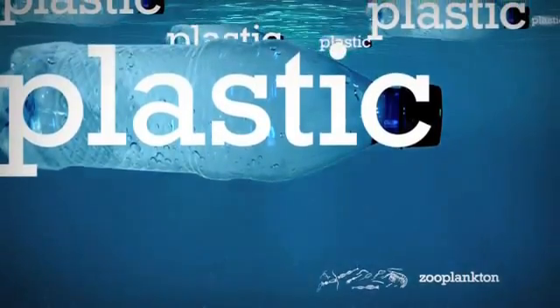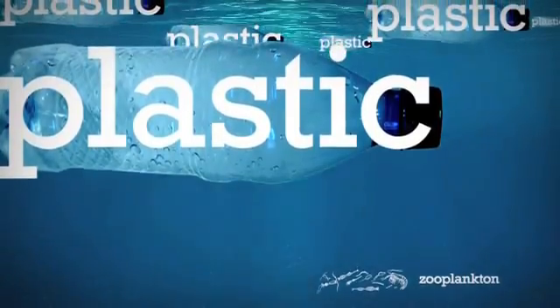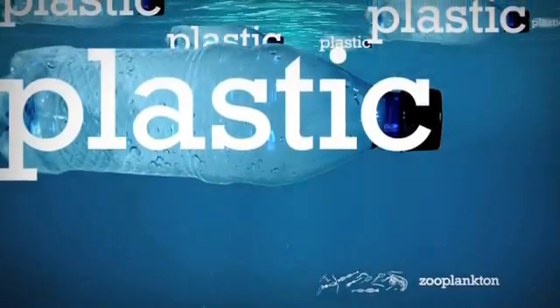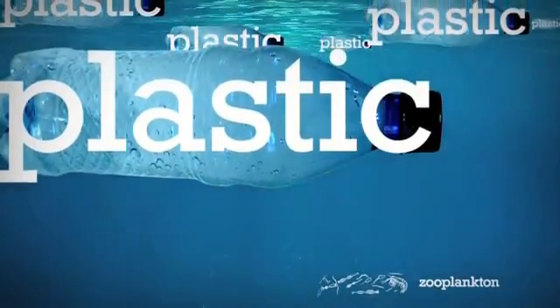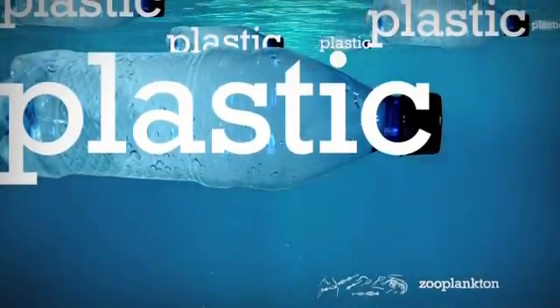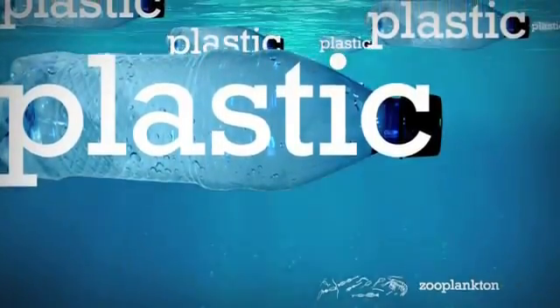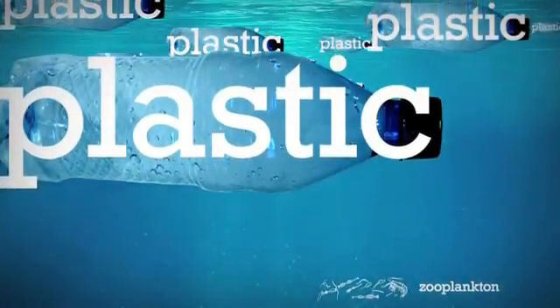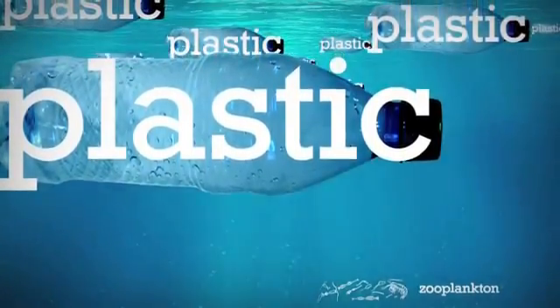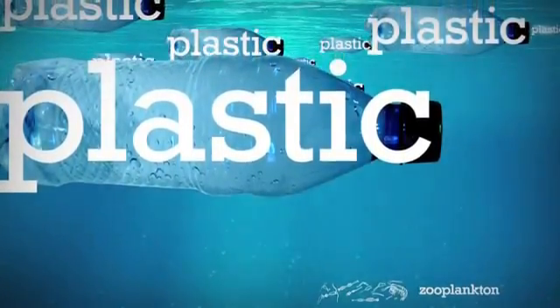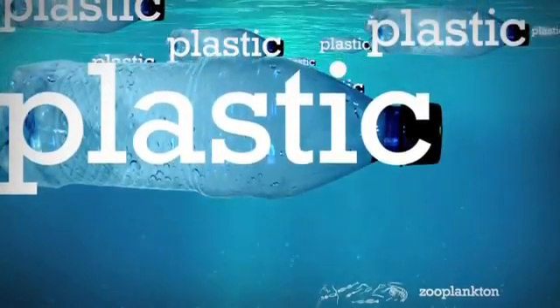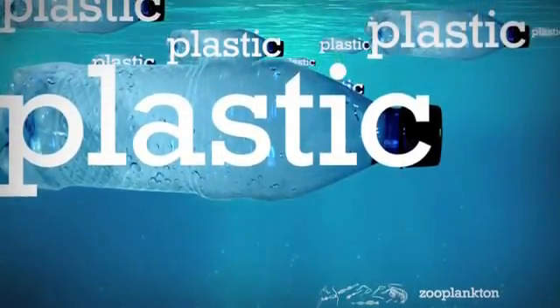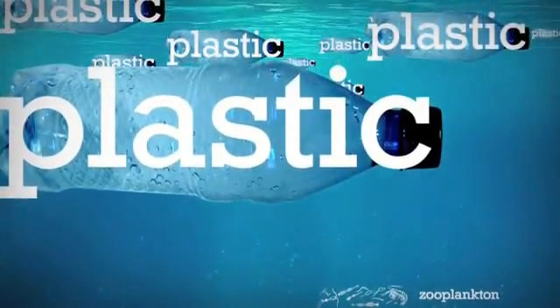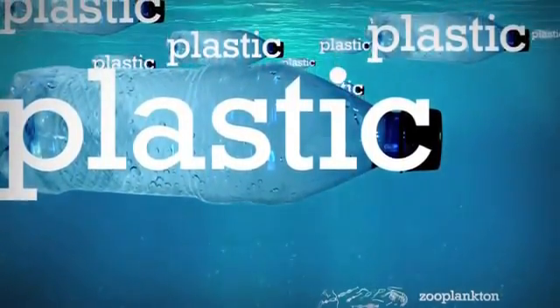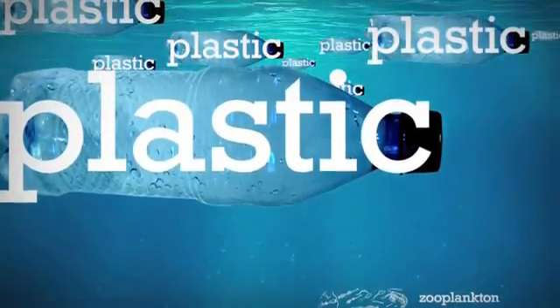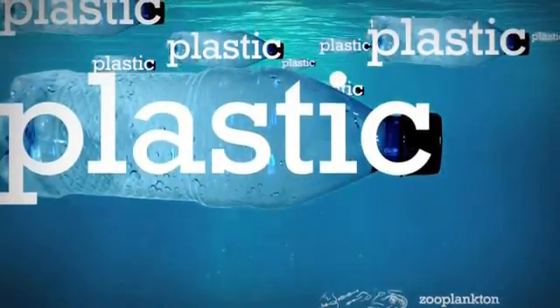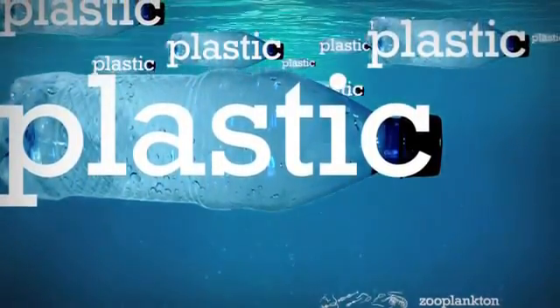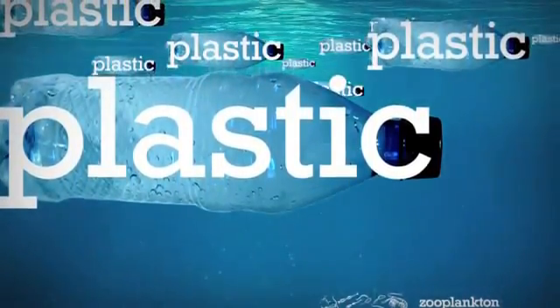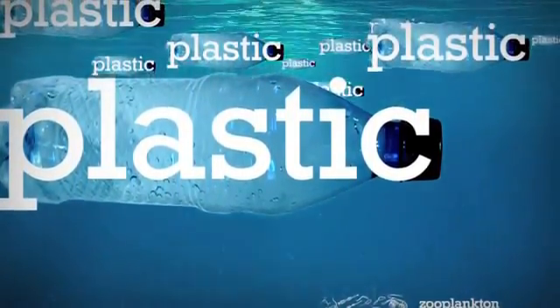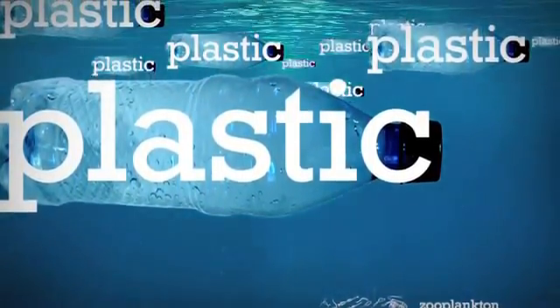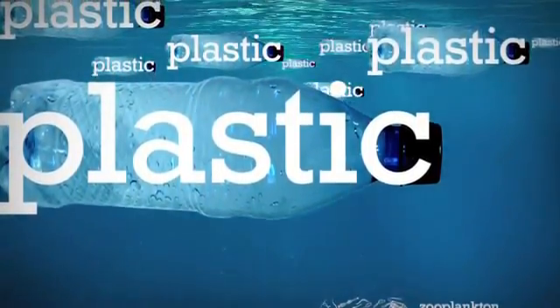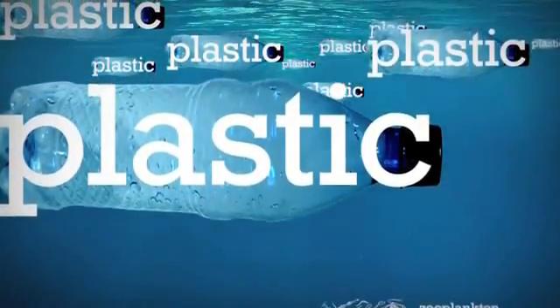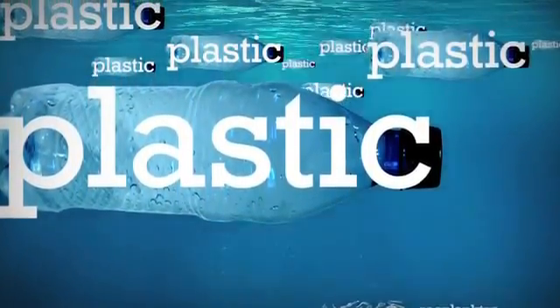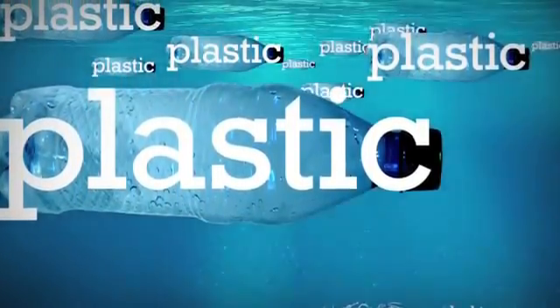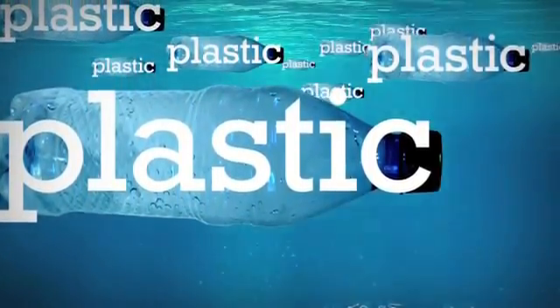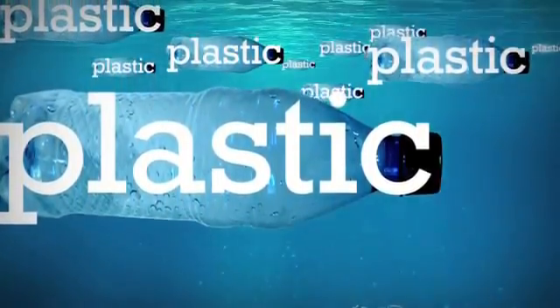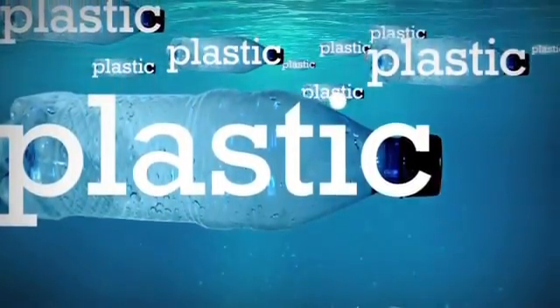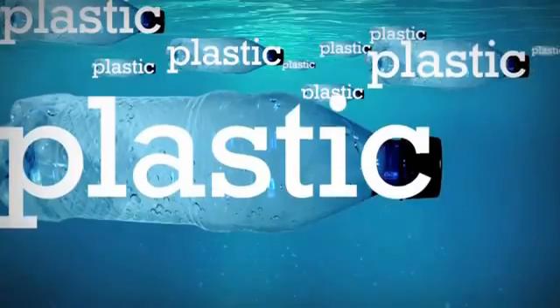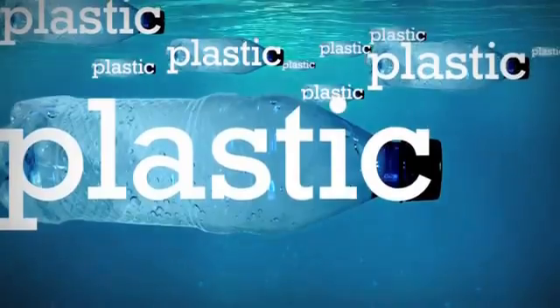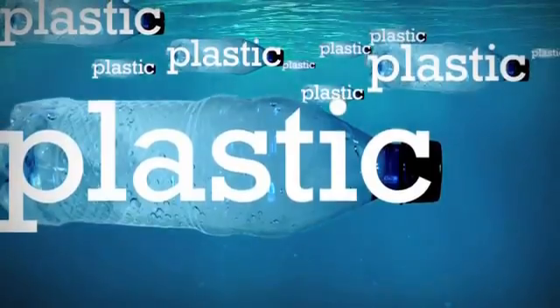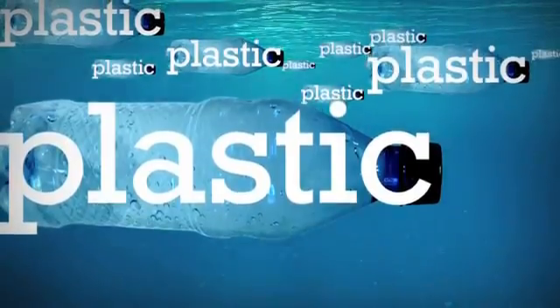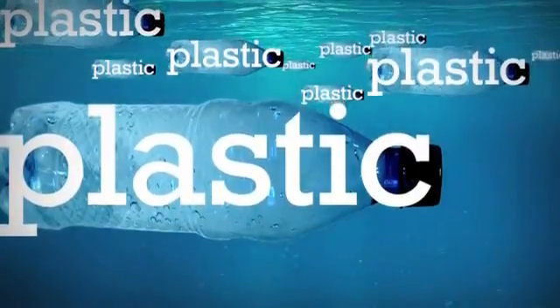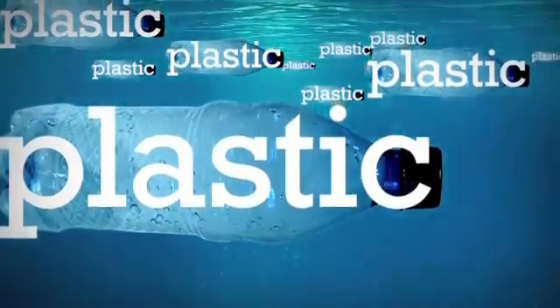Now, there are 60 pounds of plastic for every 1 pound of zooplankton.